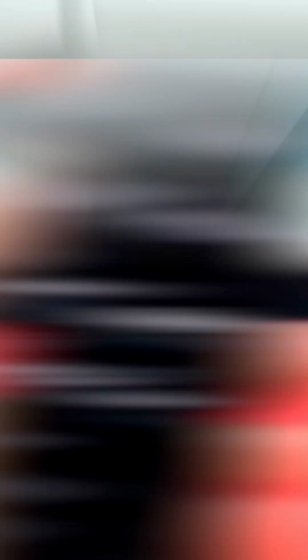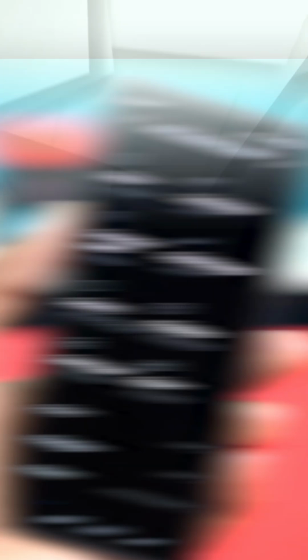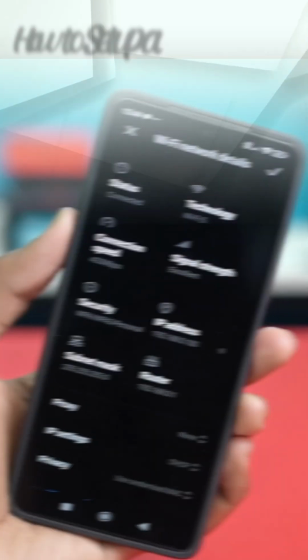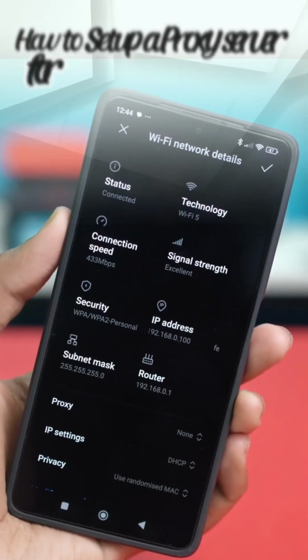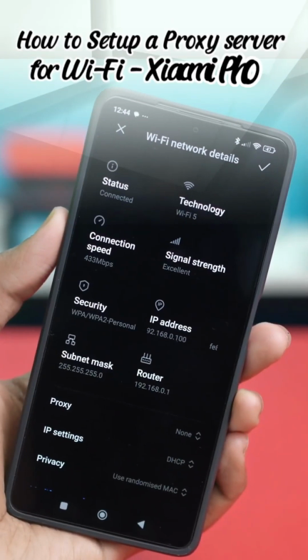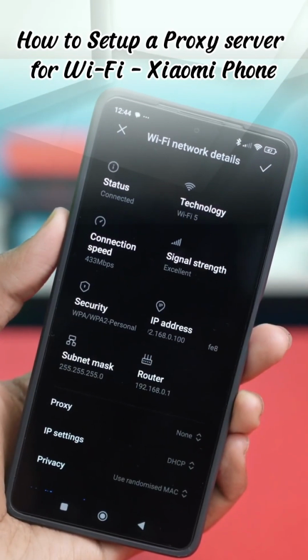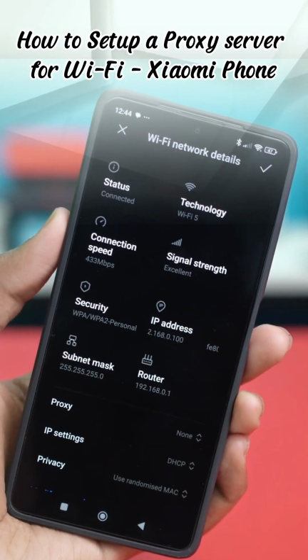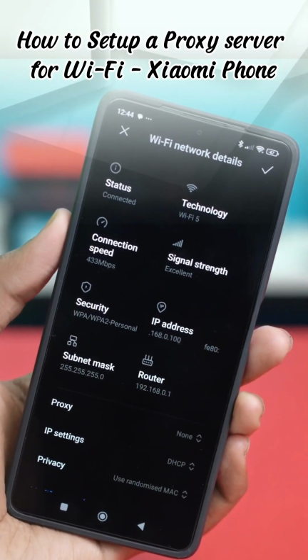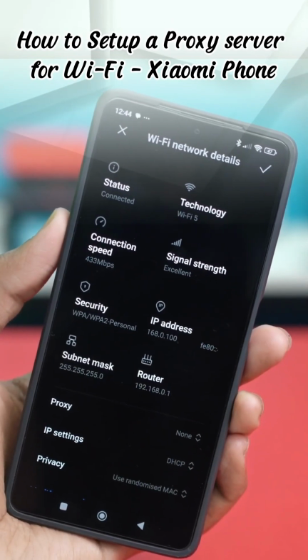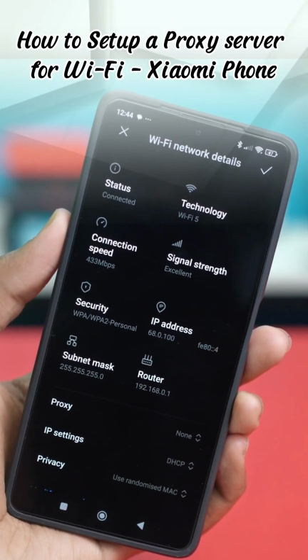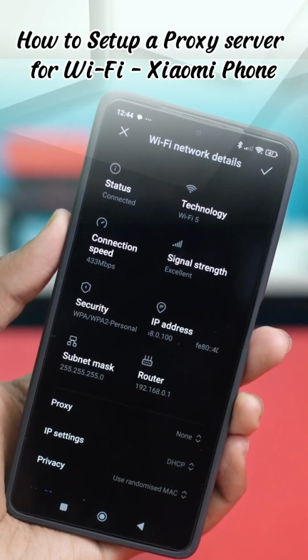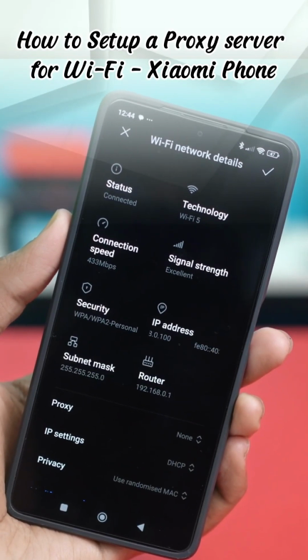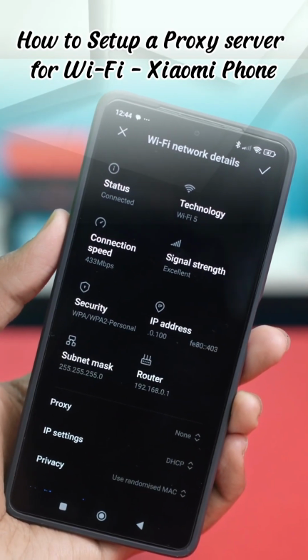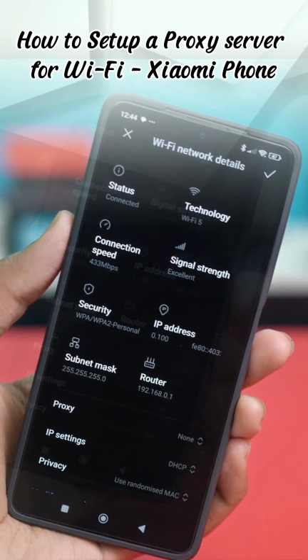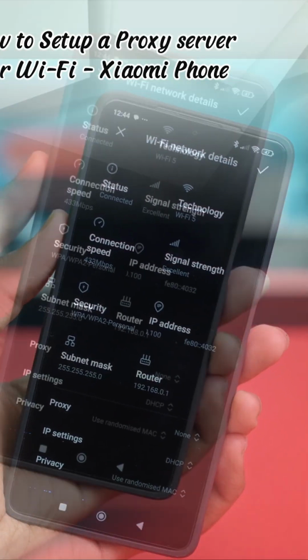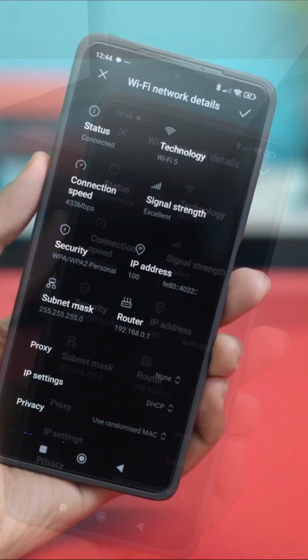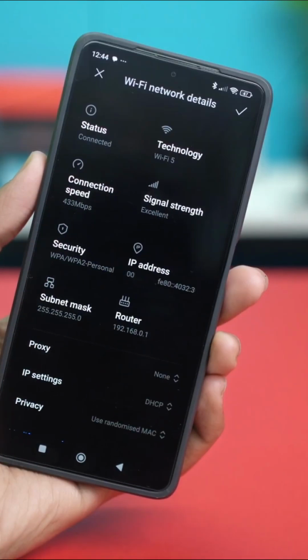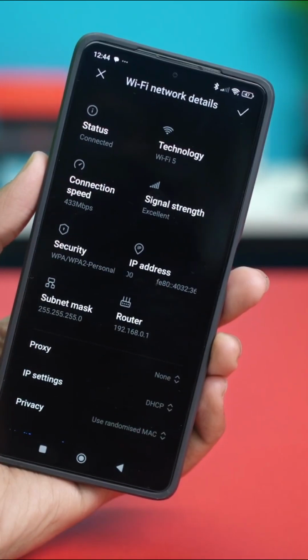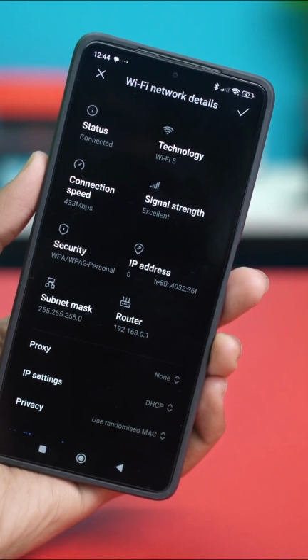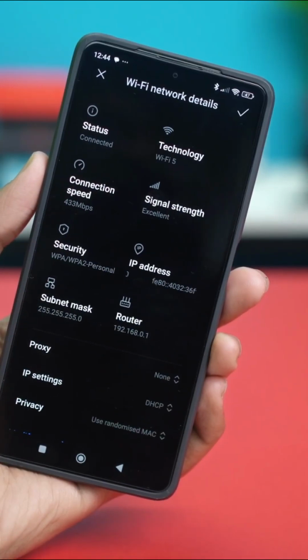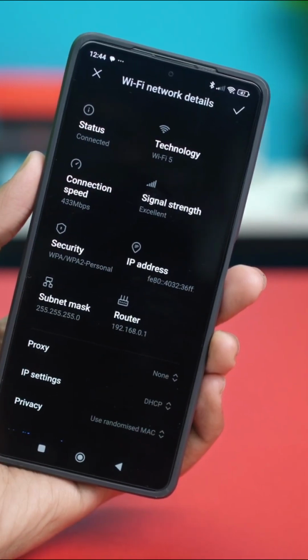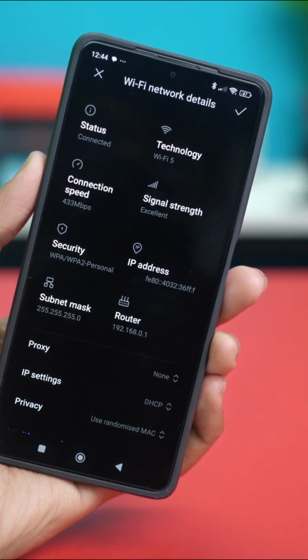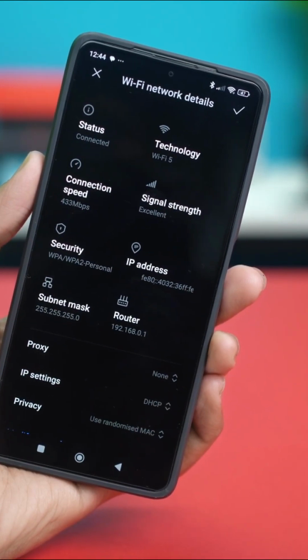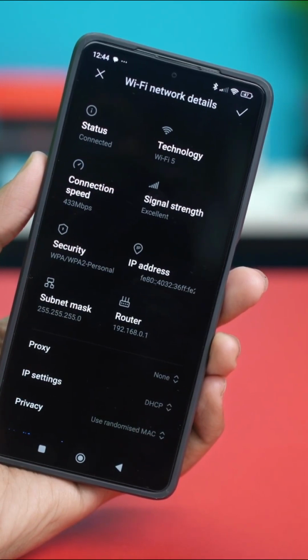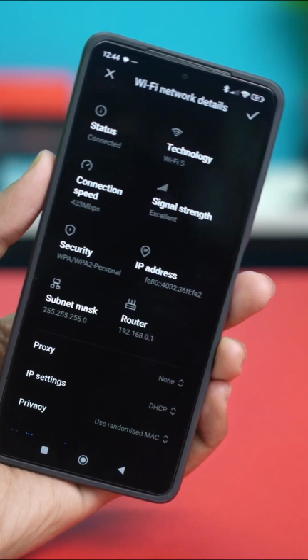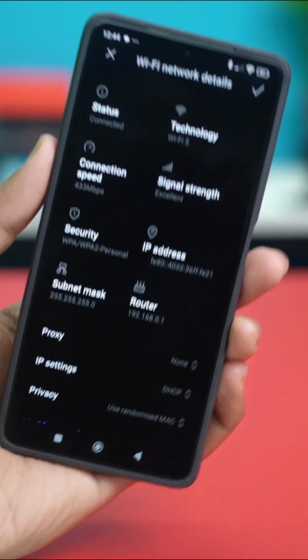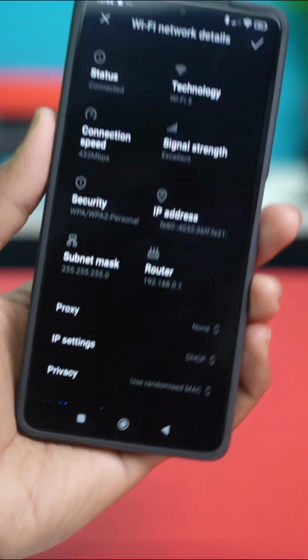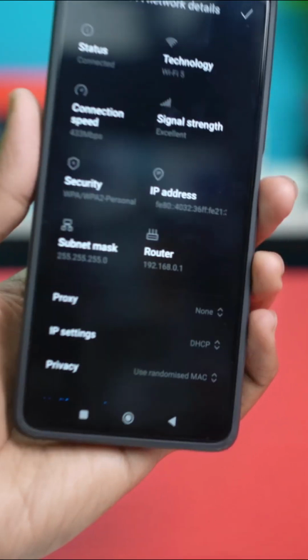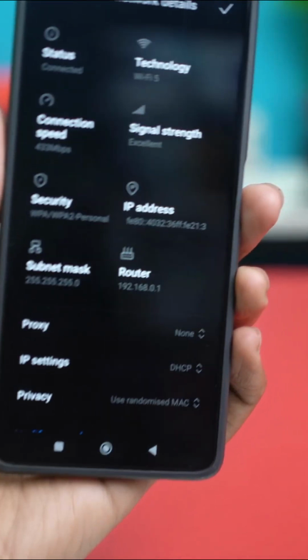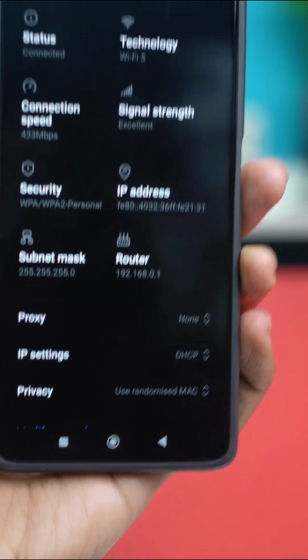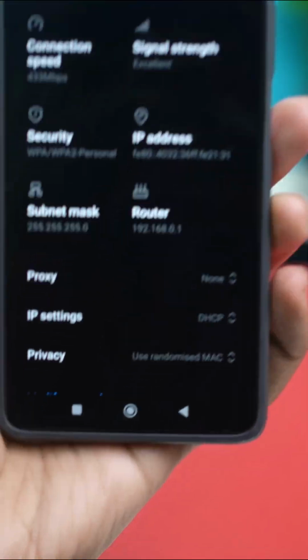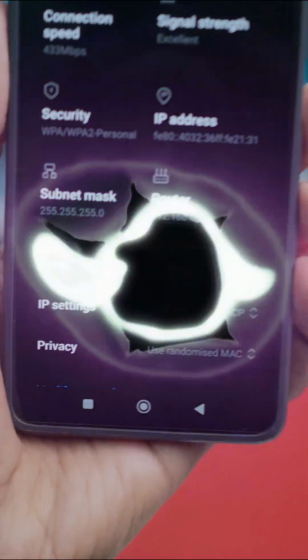Setting up a proxy server on your Wi-Fi can feel a bit tricky, right? Especially if you're not sure where to begin.